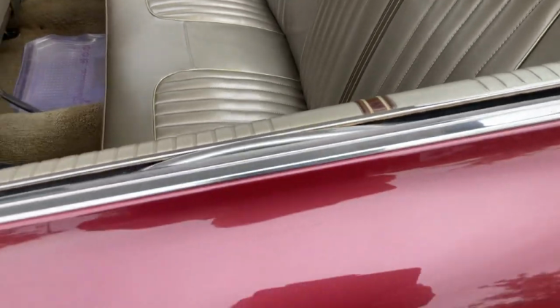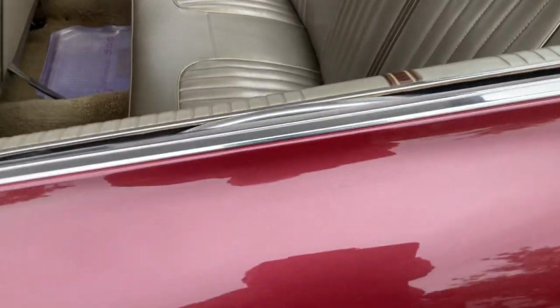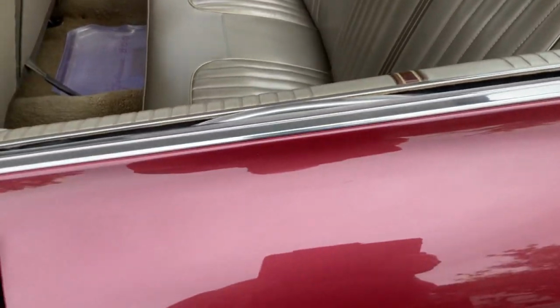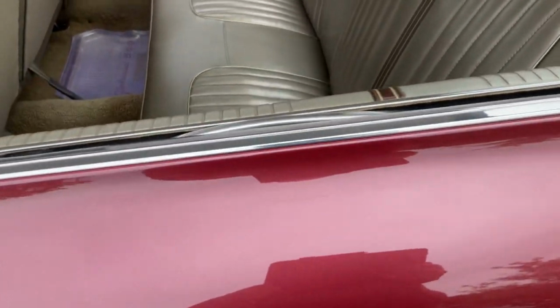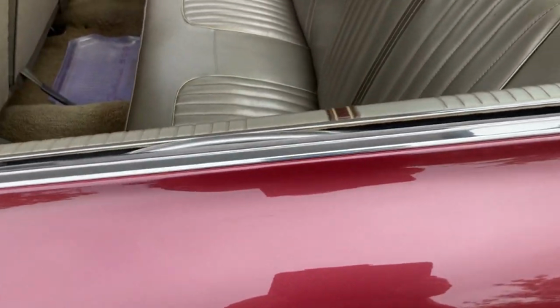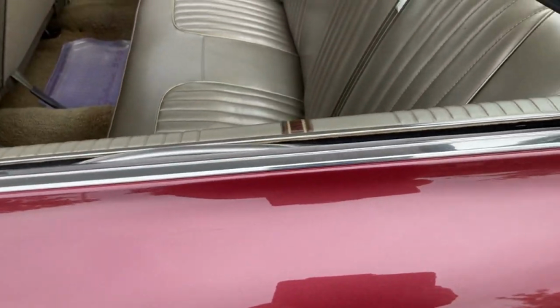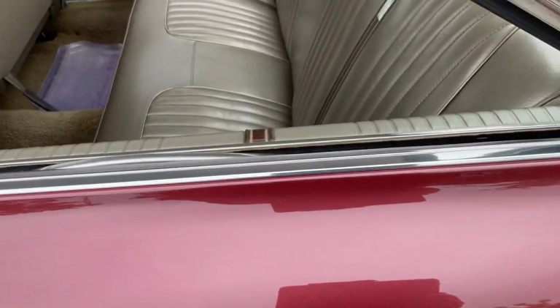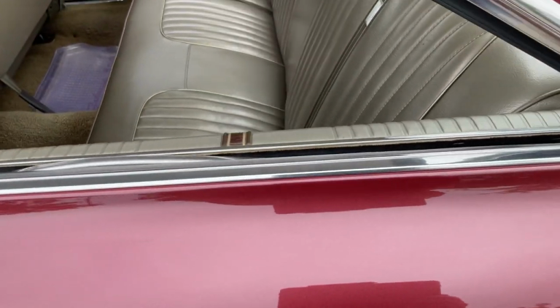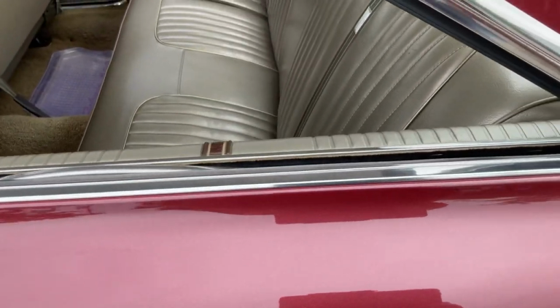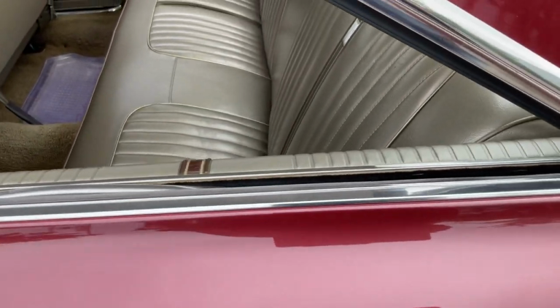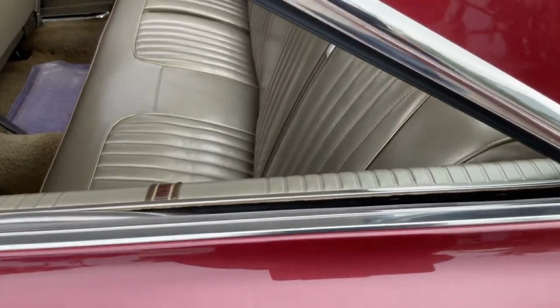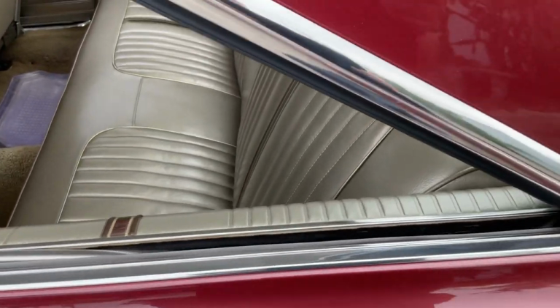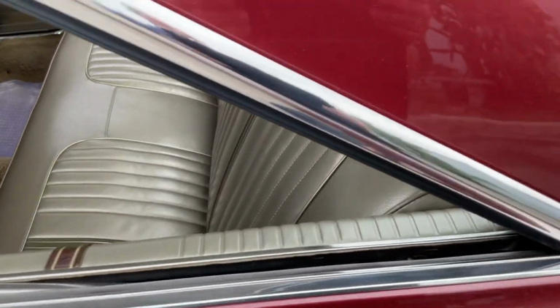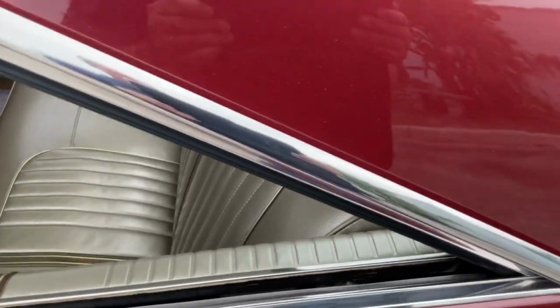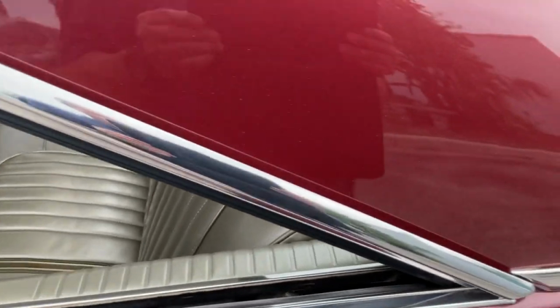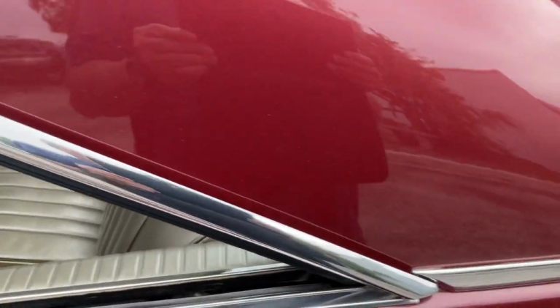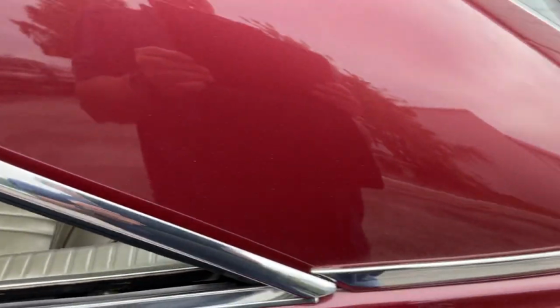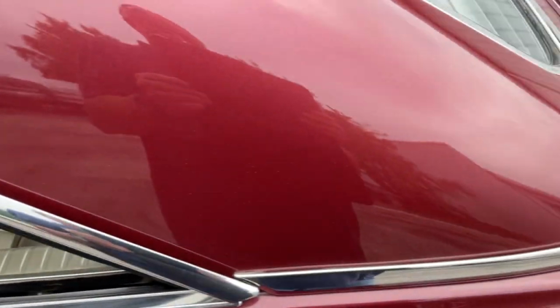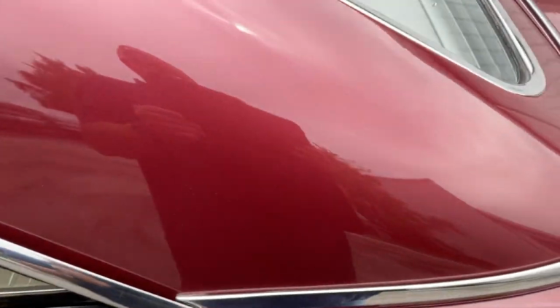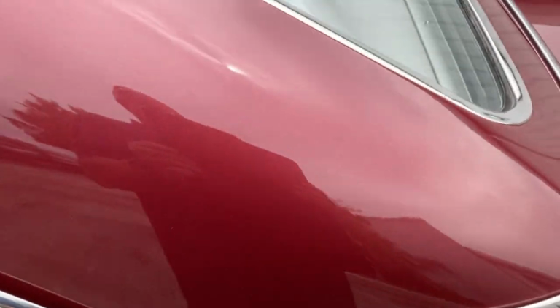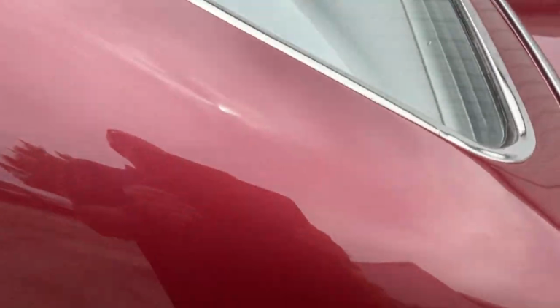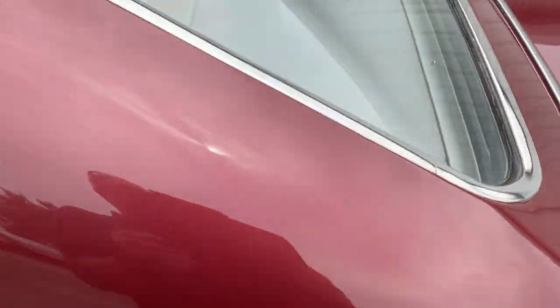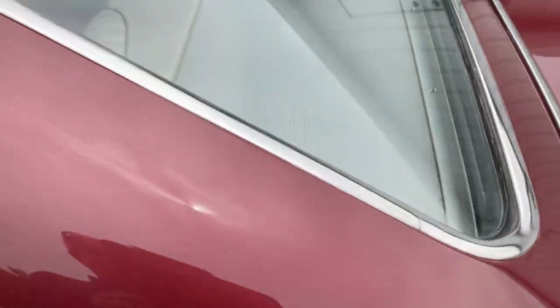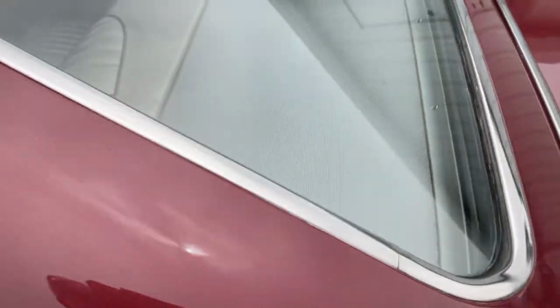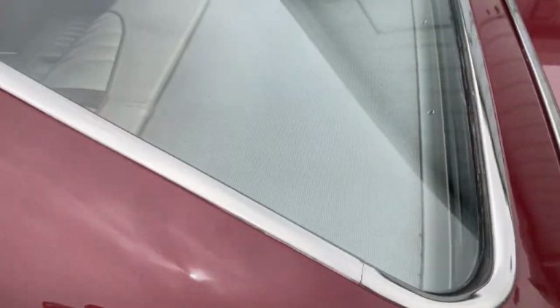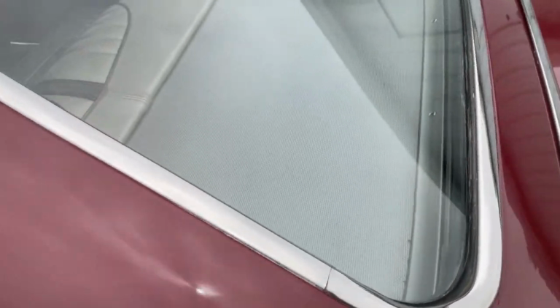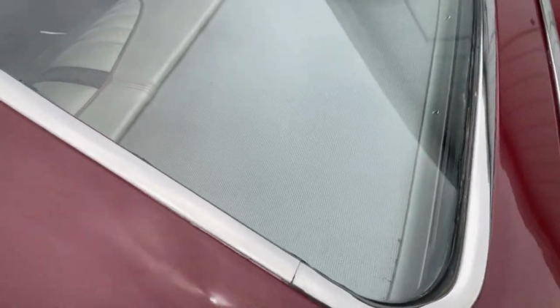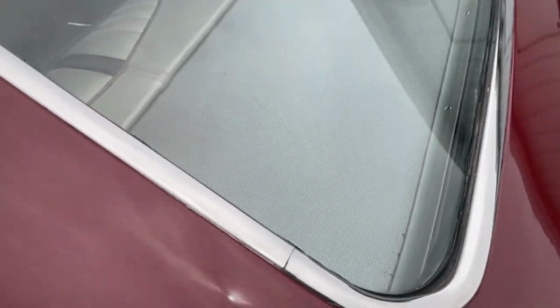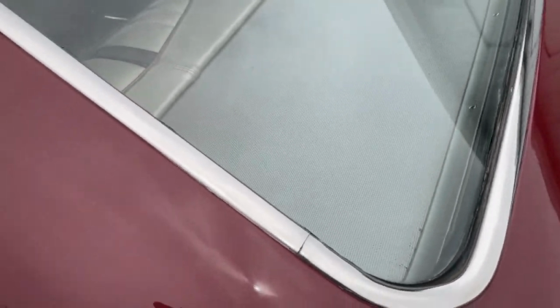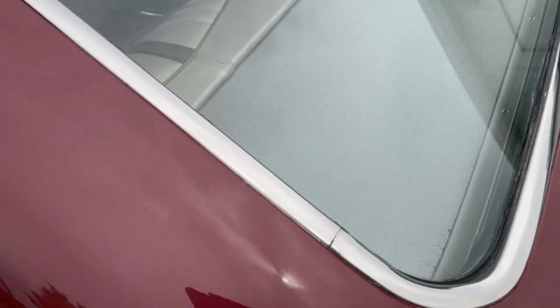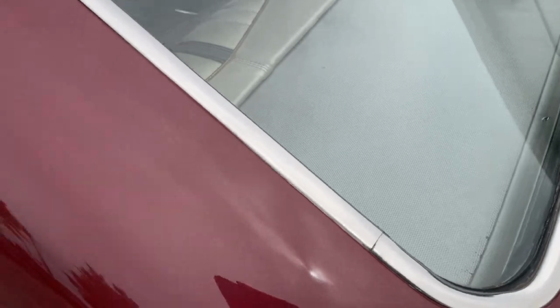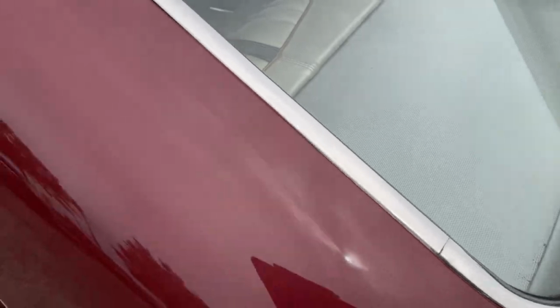All the glass, although I have the windows down right now, is in outstanding original condition.